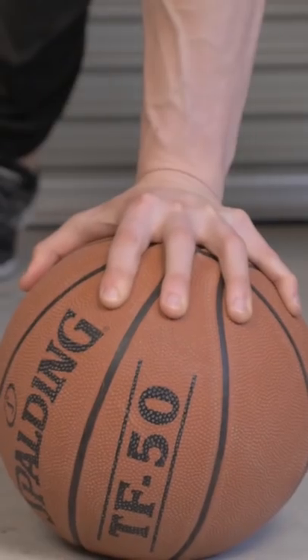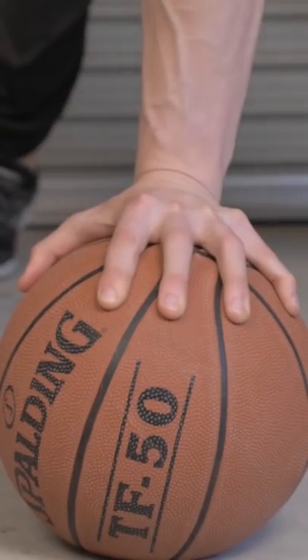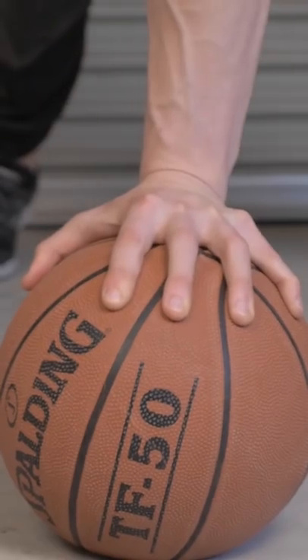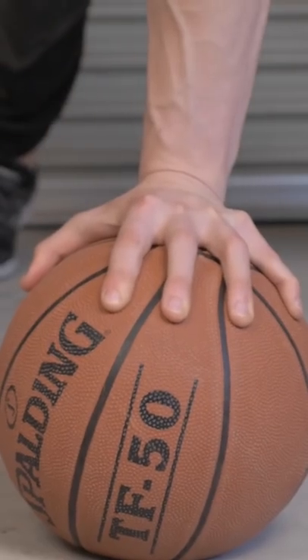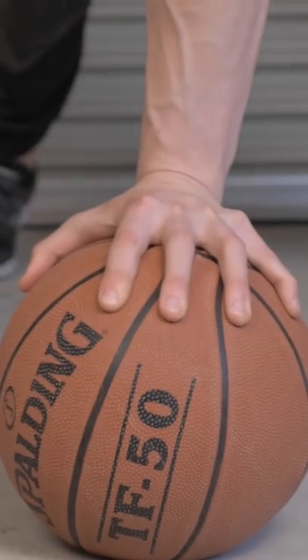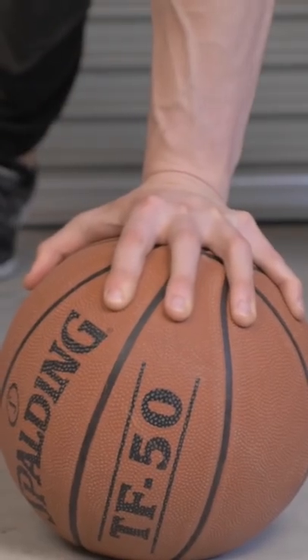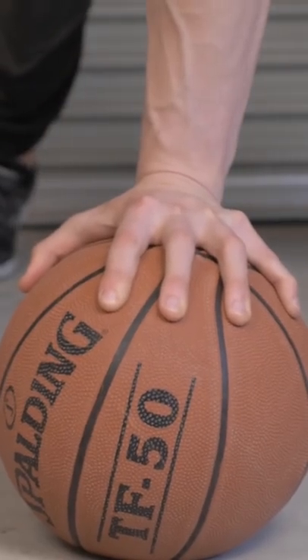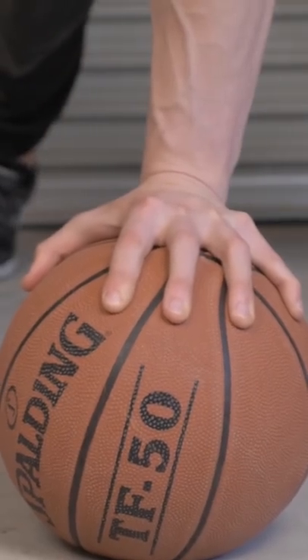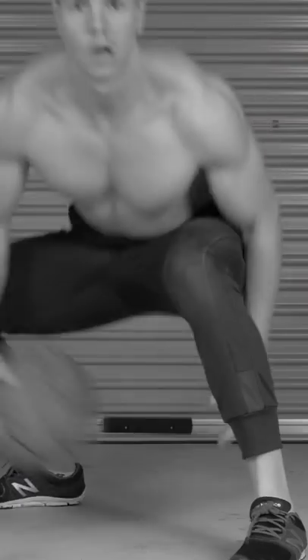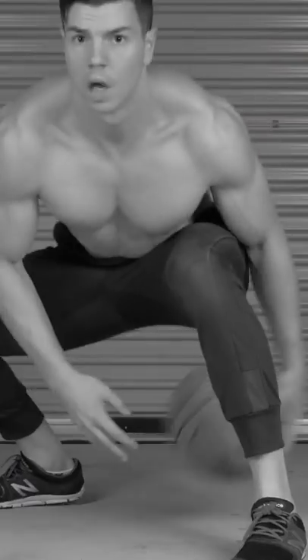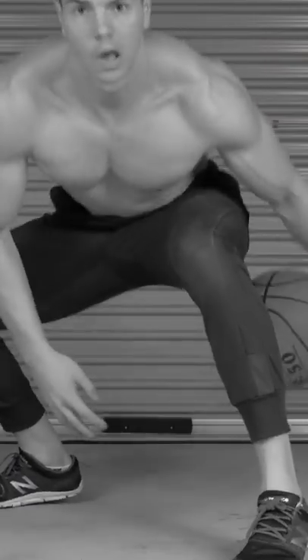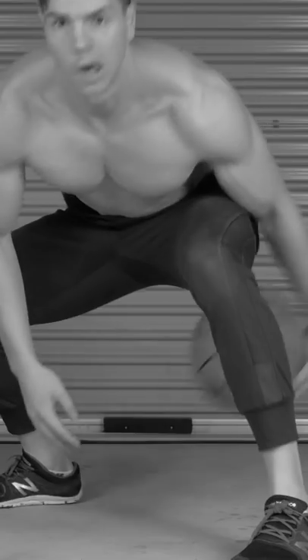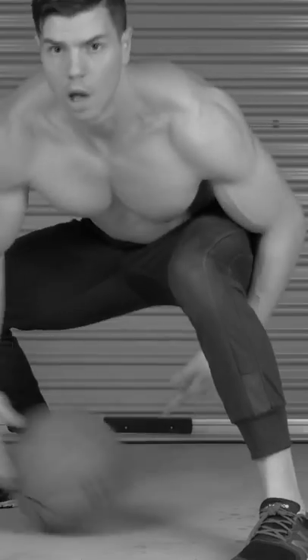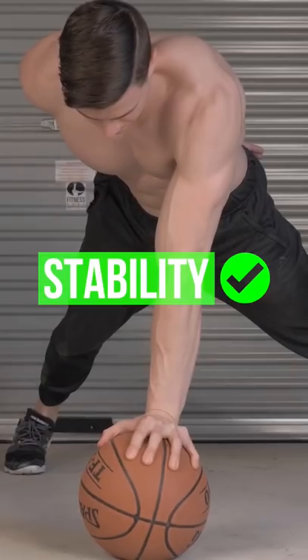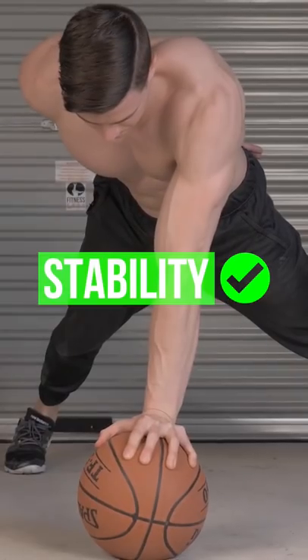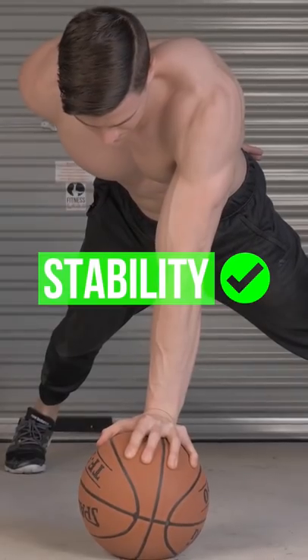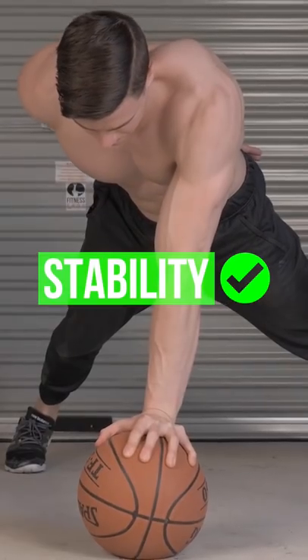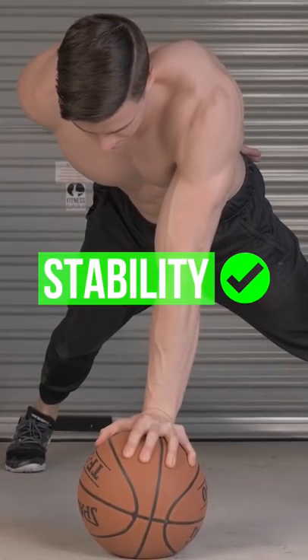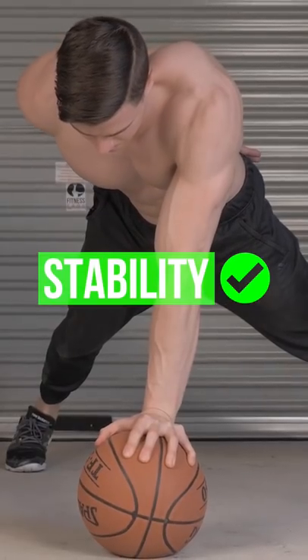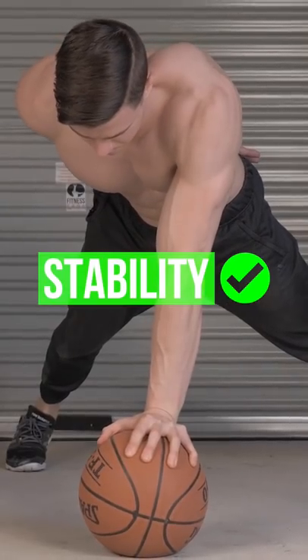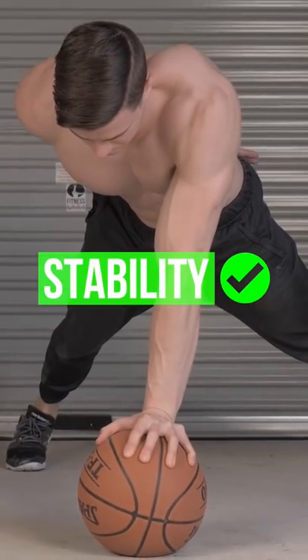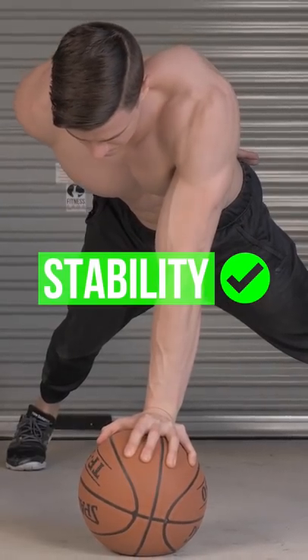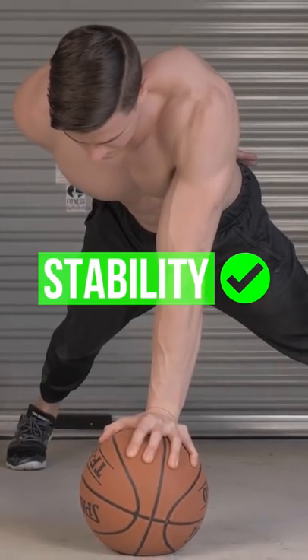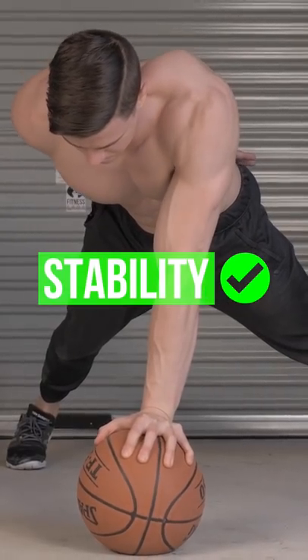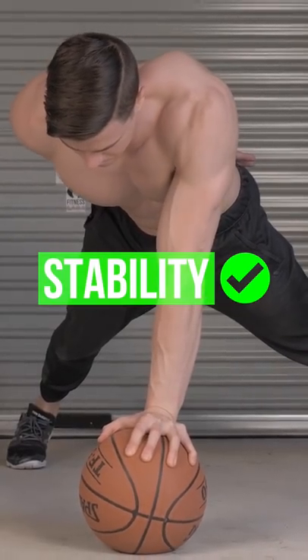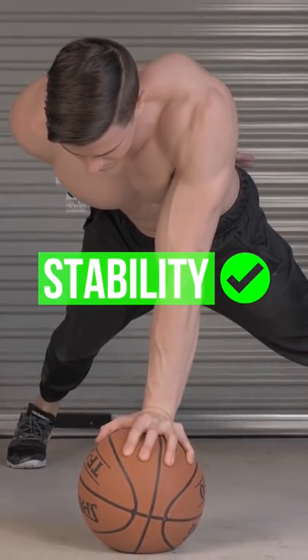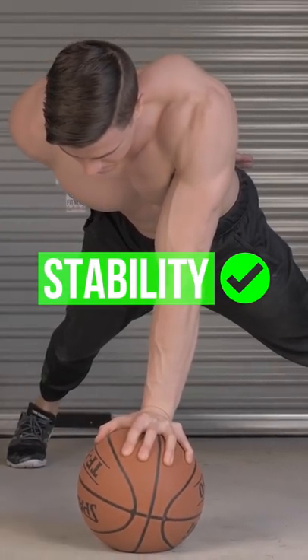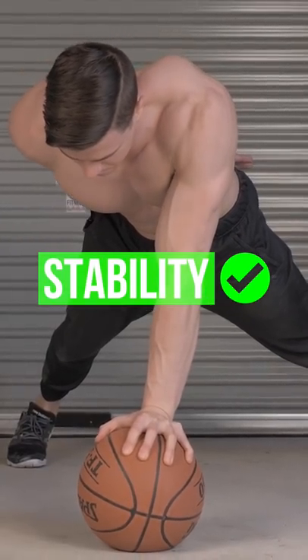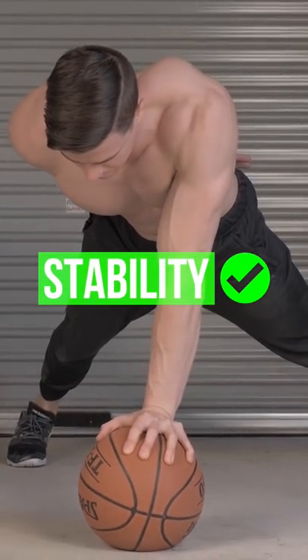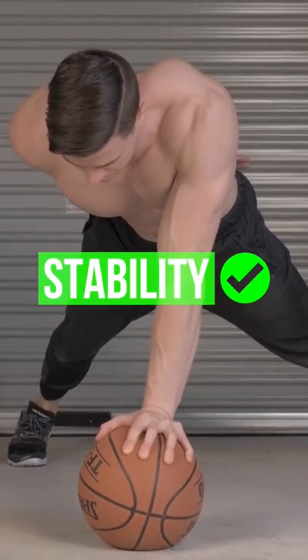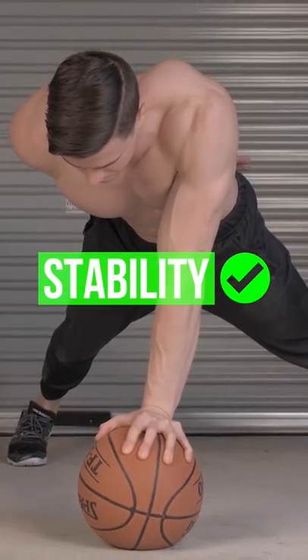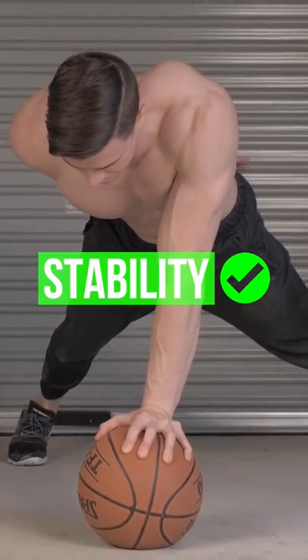Experiment with unstable surfaces. This makes the shoulder complex work harder and feel good.